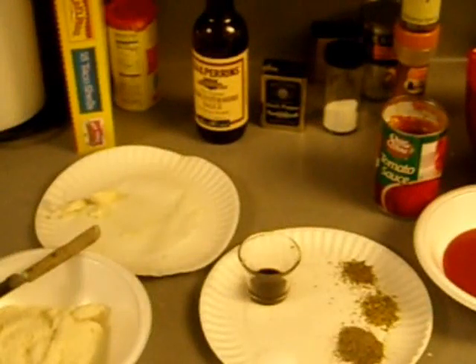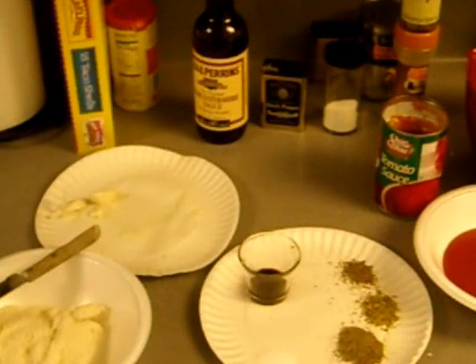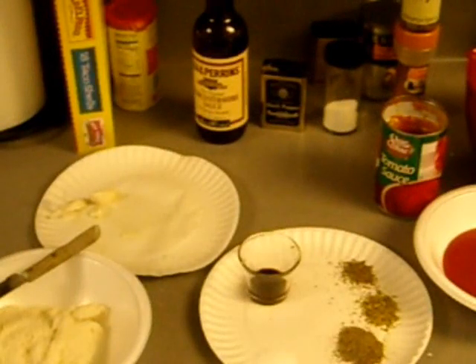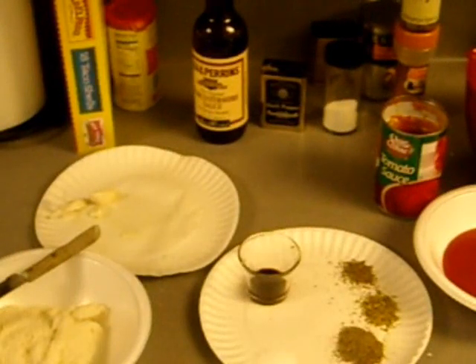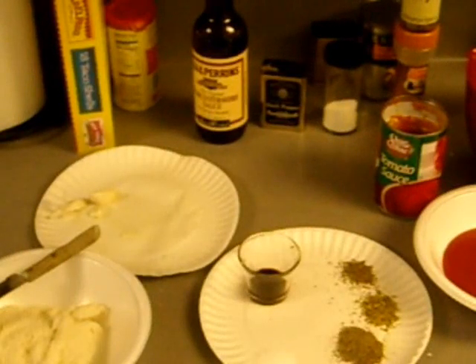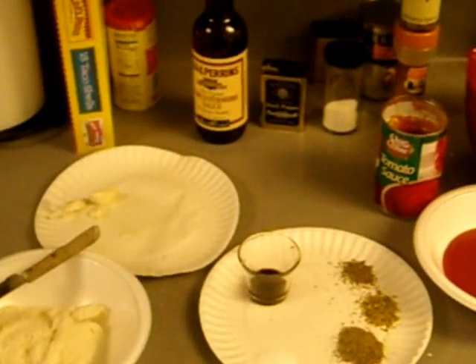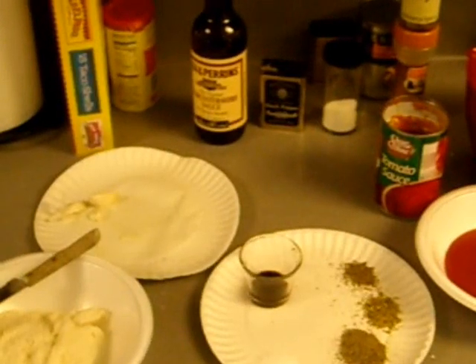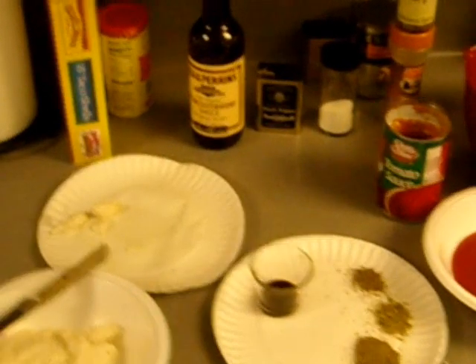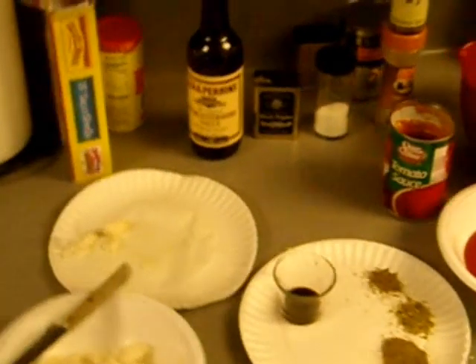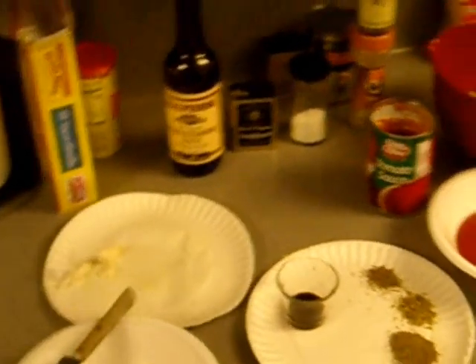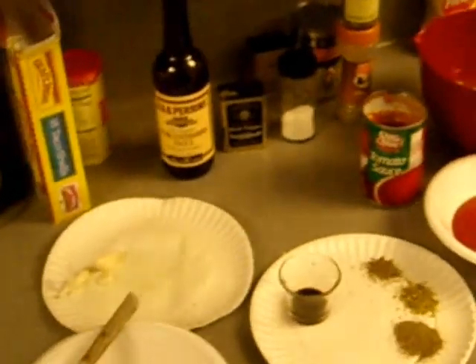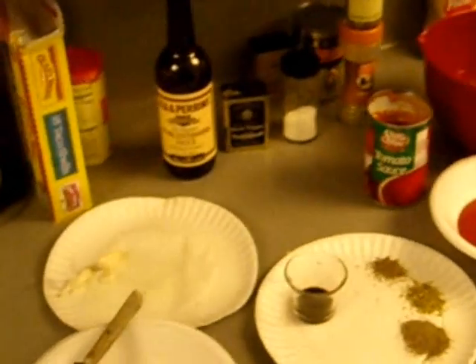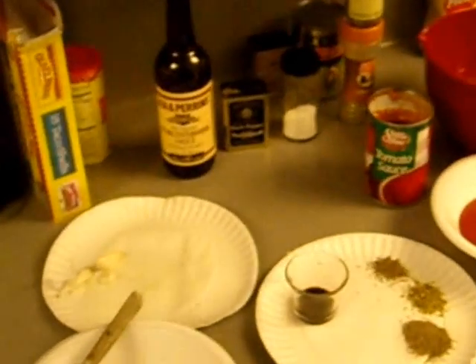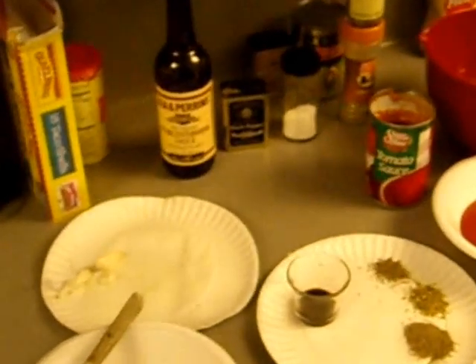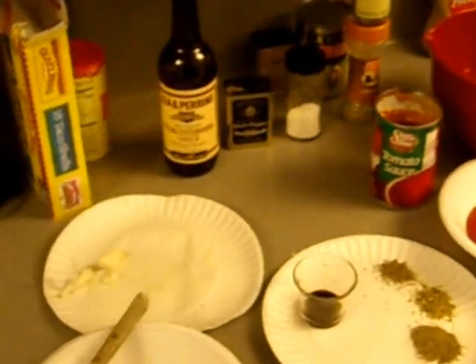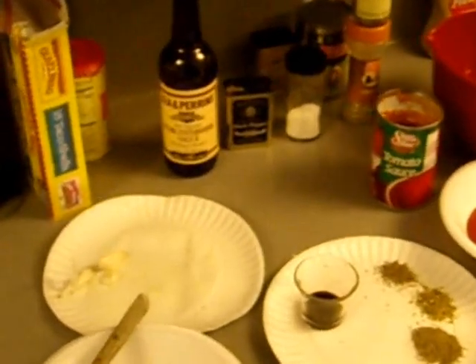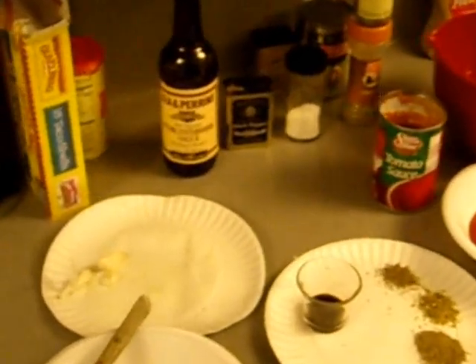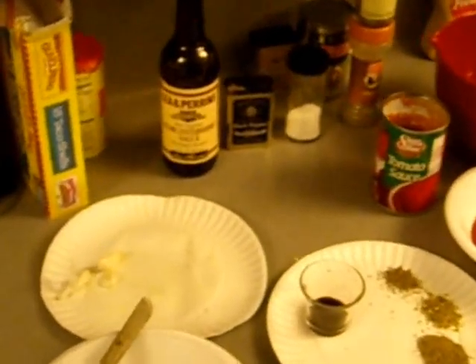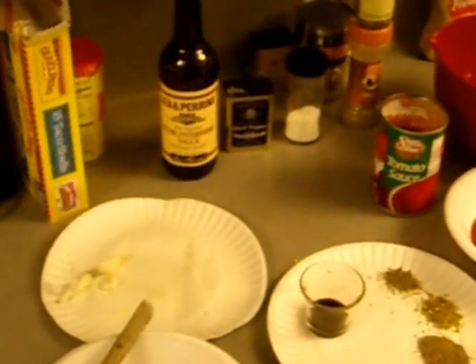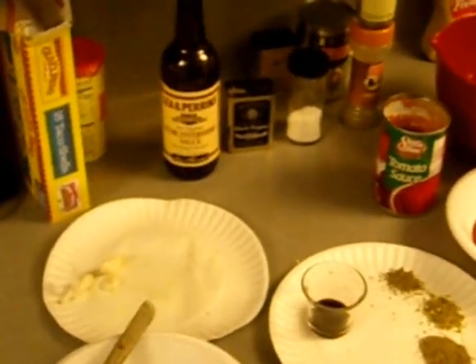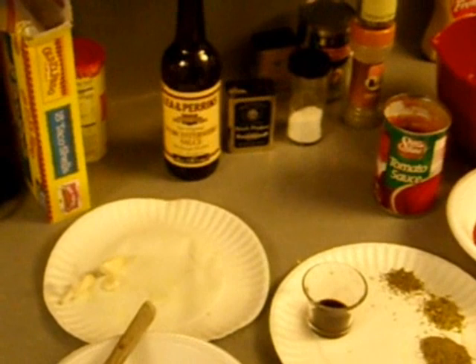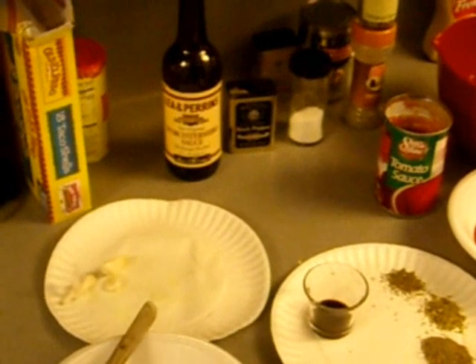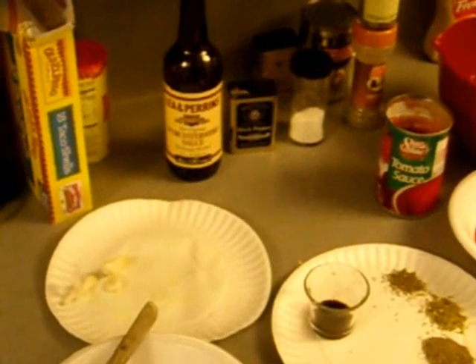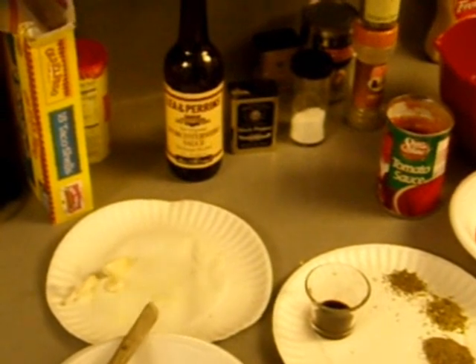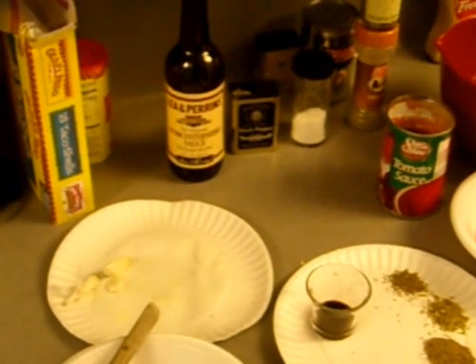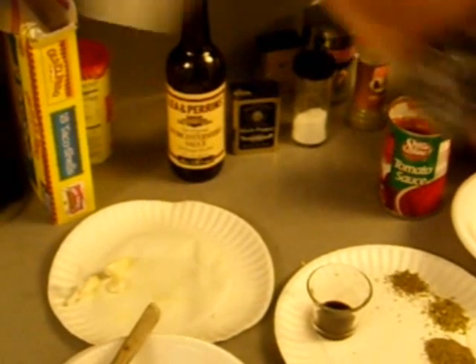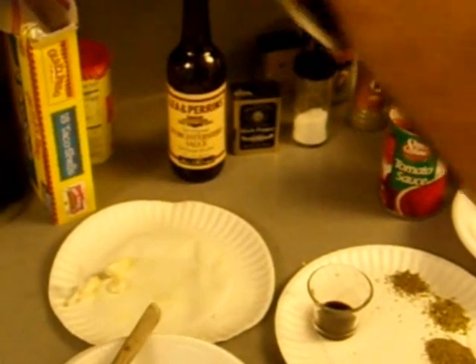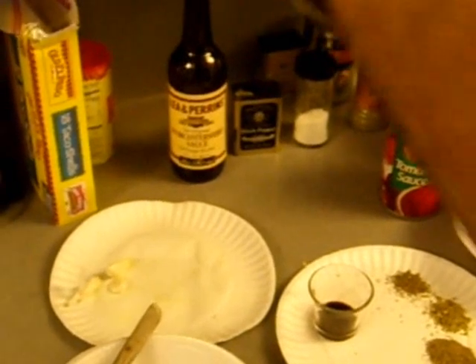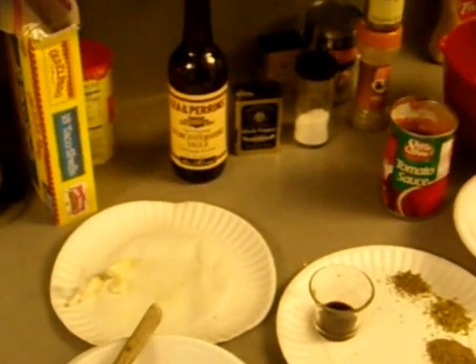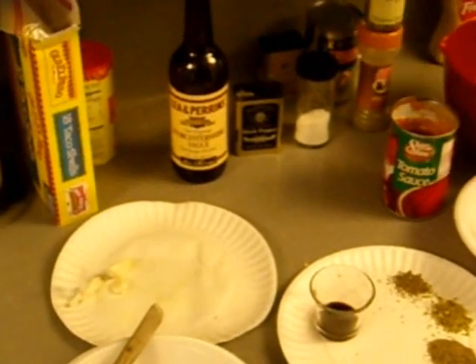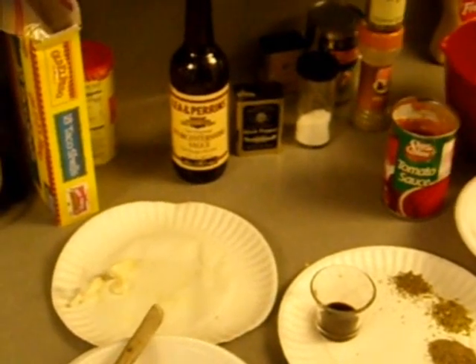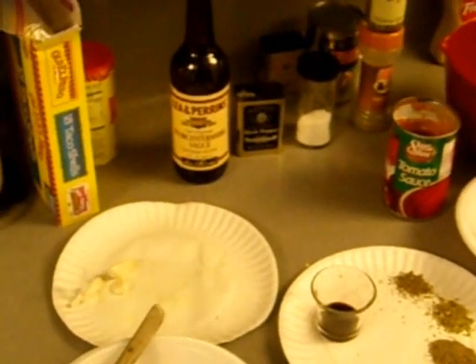Alright boy, today JB is making a meatloaf.